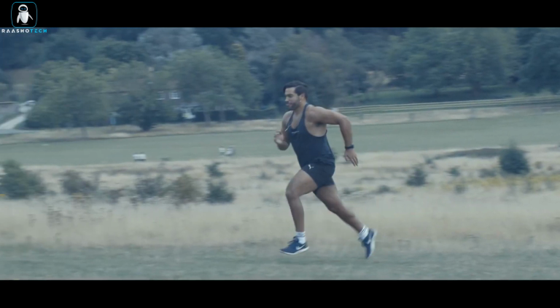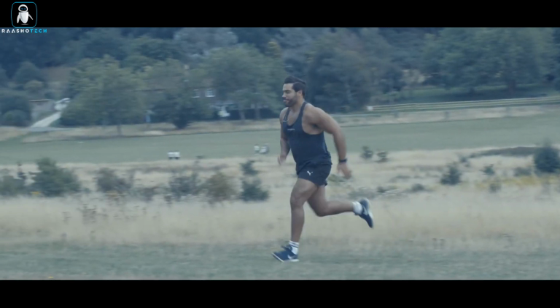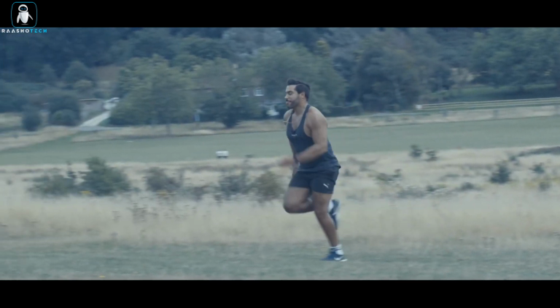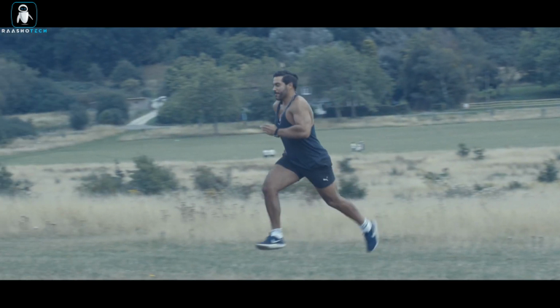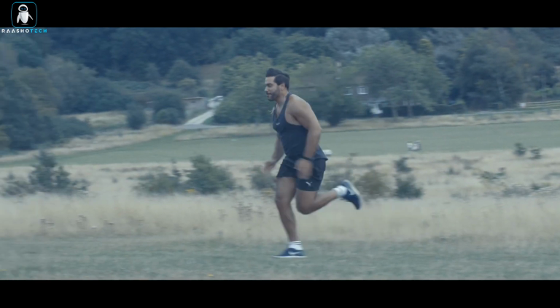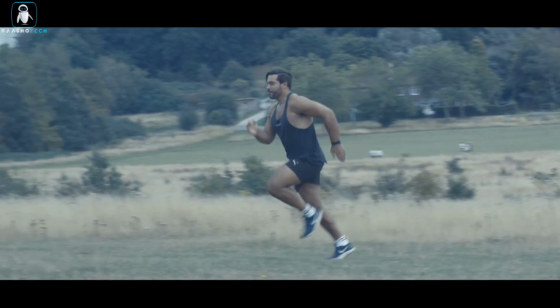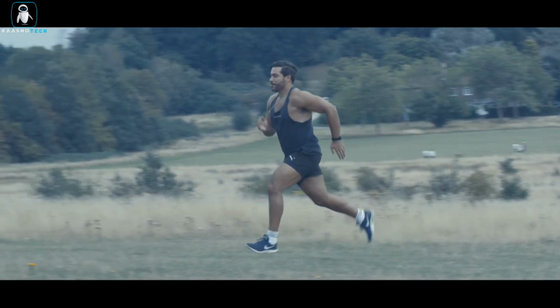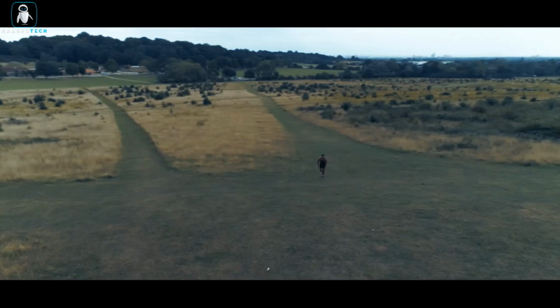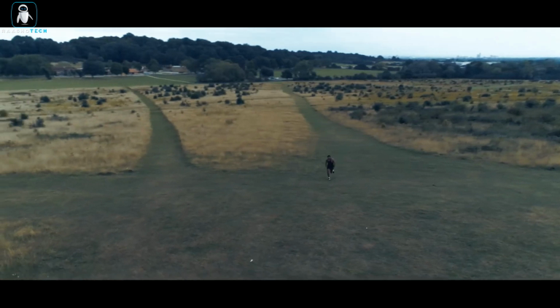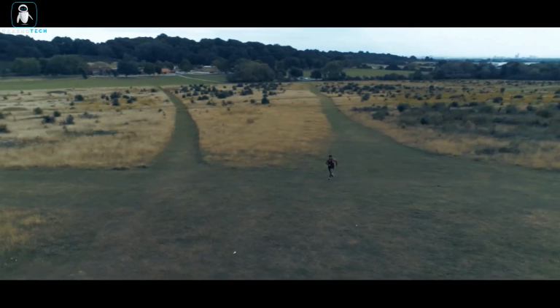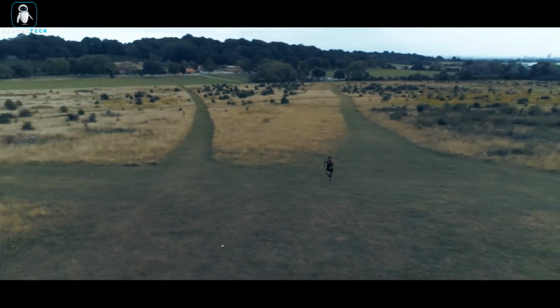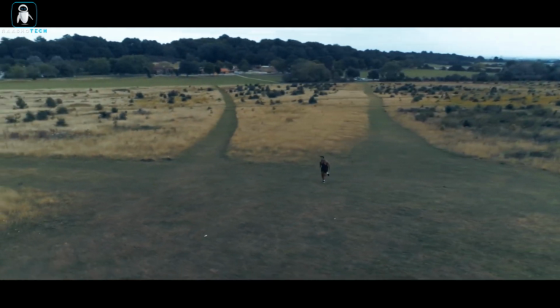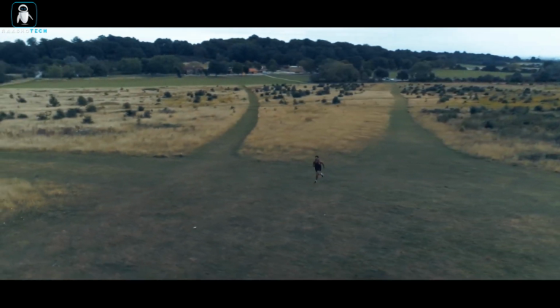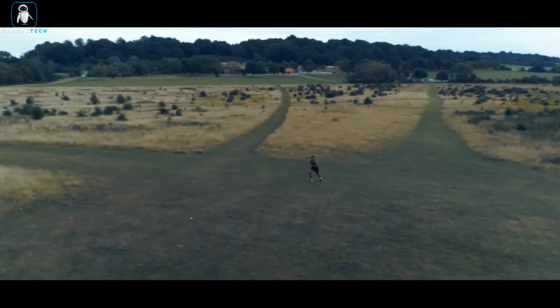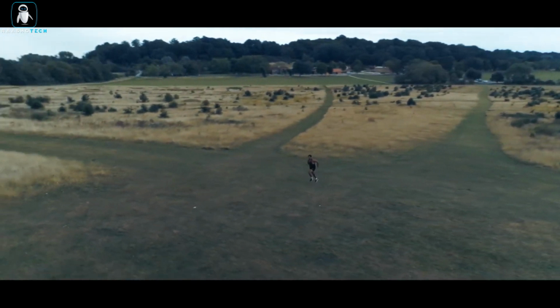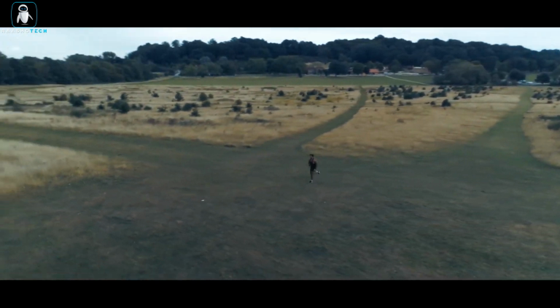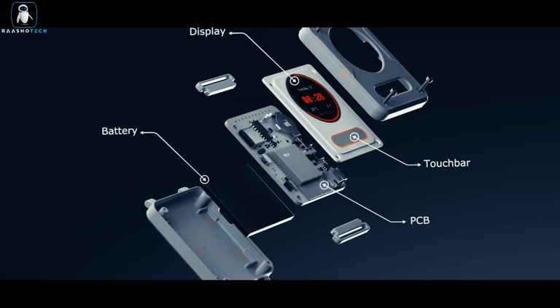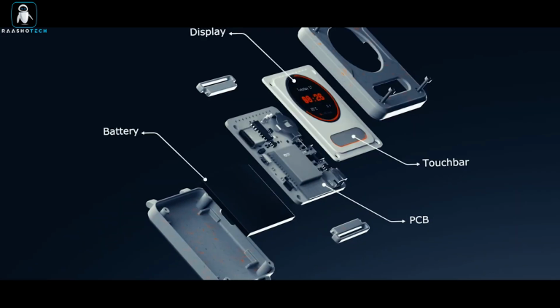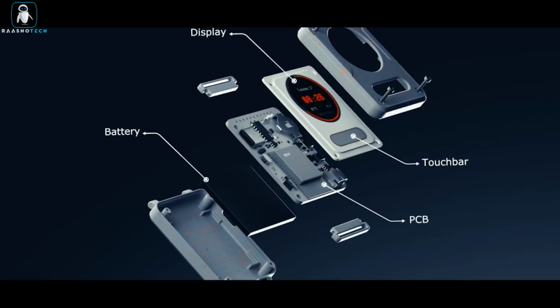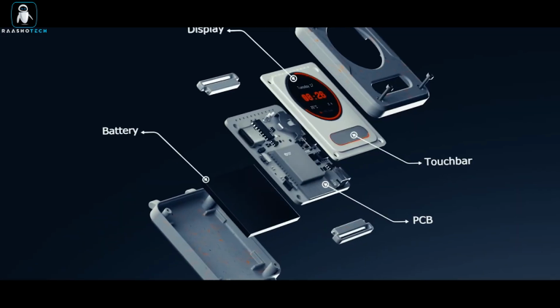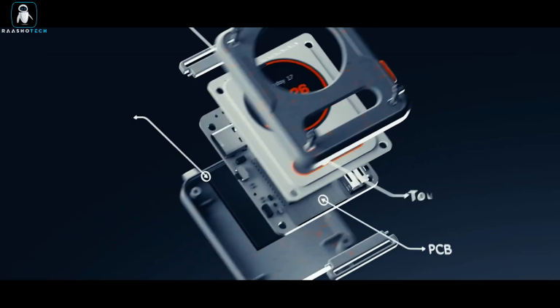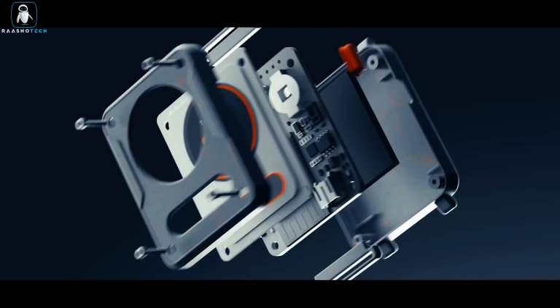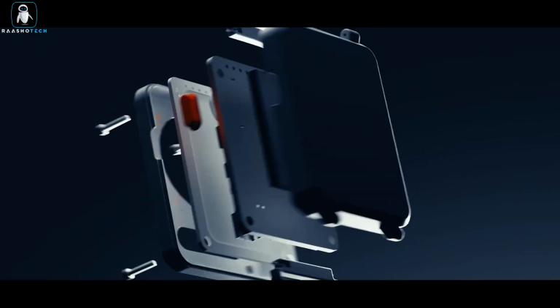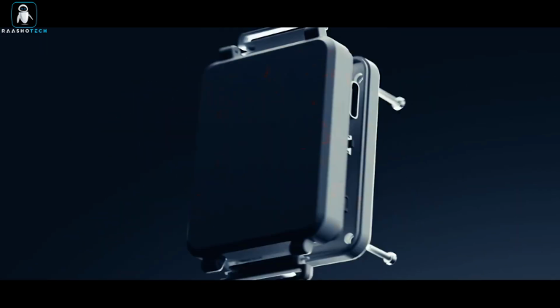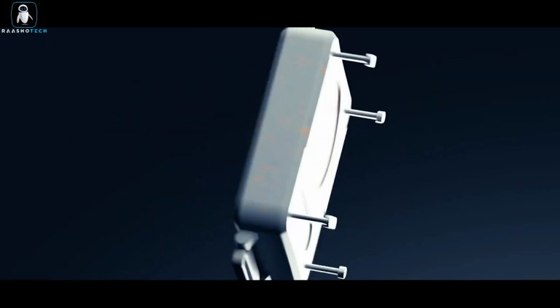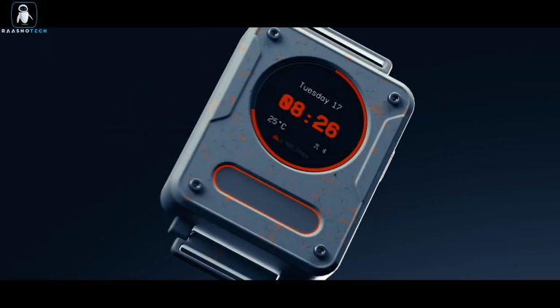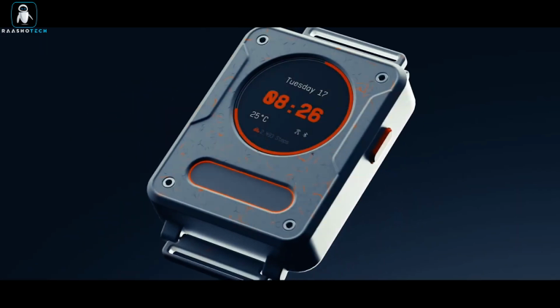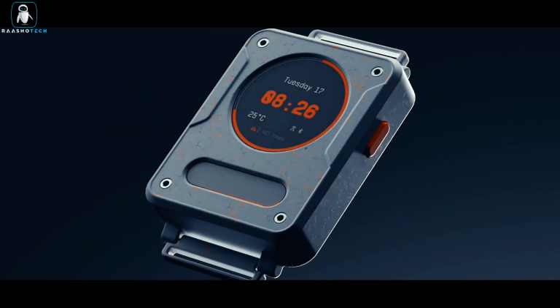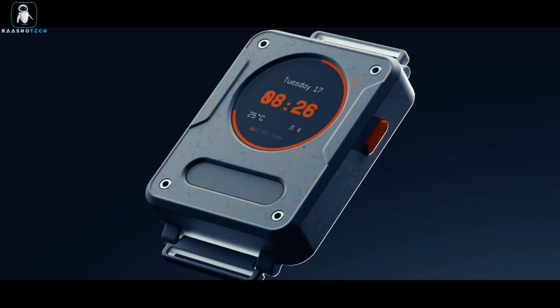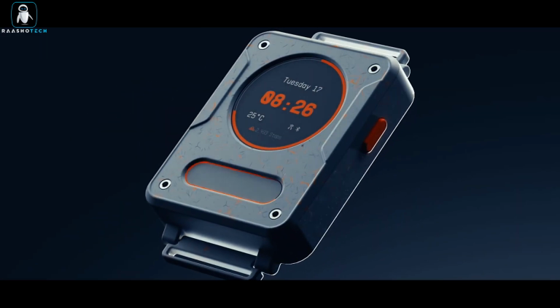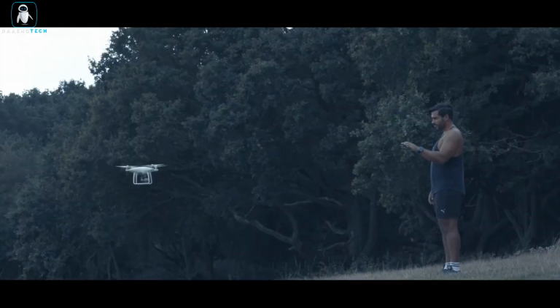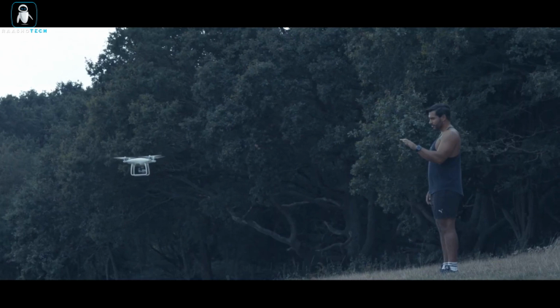So, are you ready to snap, clap, and control your world? The Snapsync Band 1 is here to make you feel like a tech wizard.